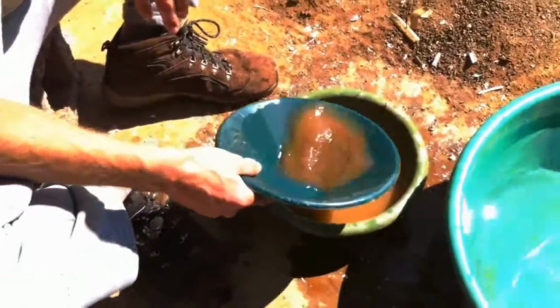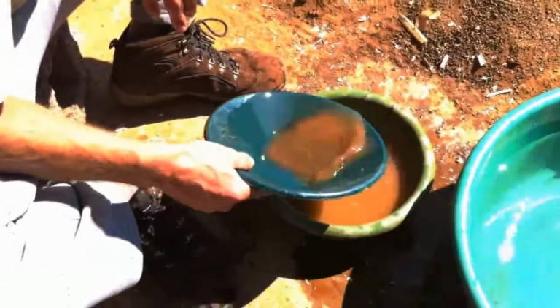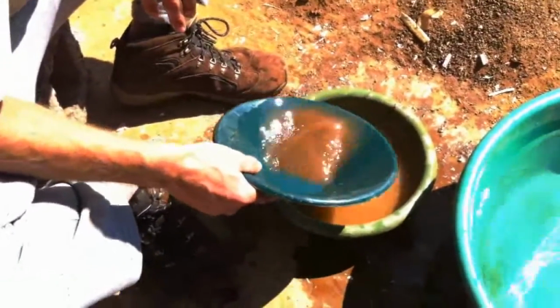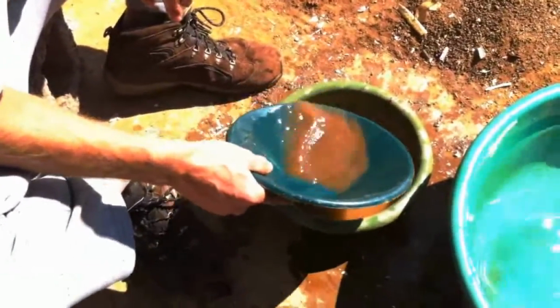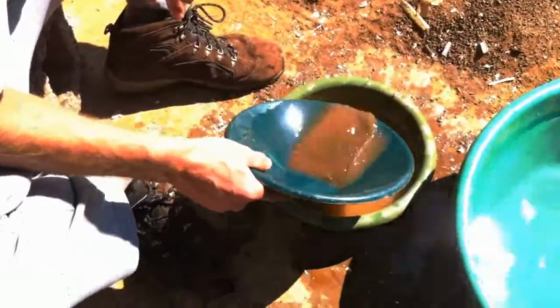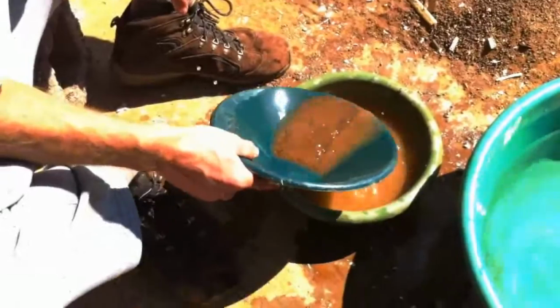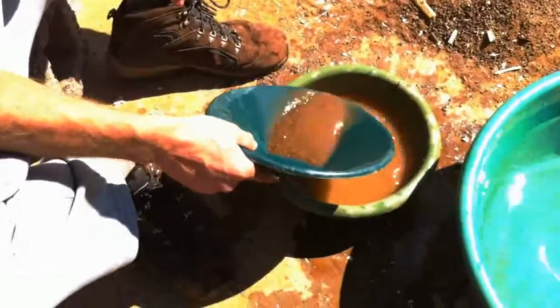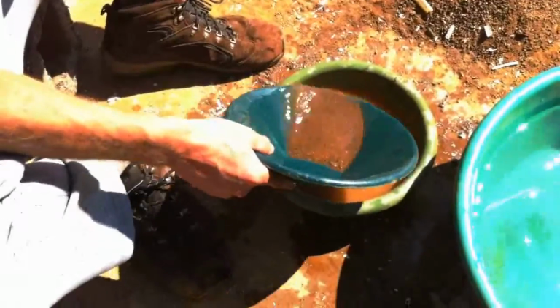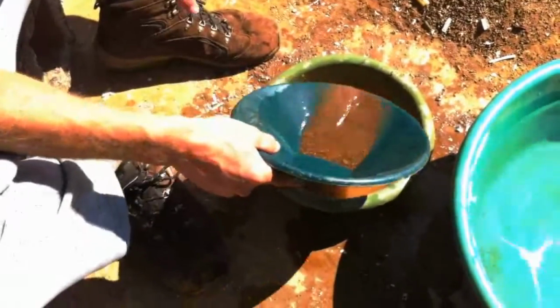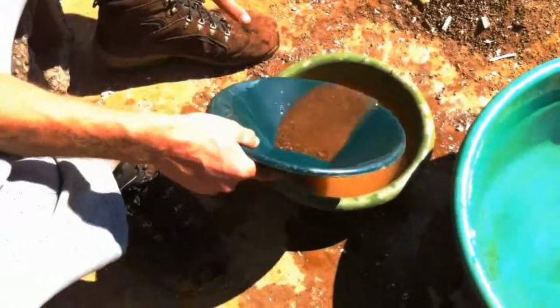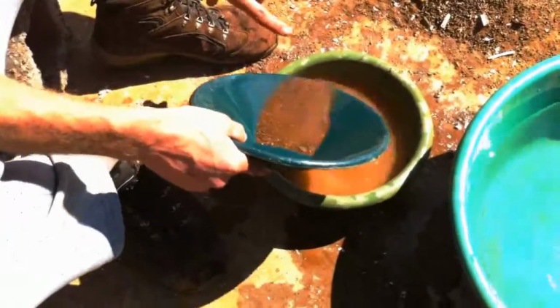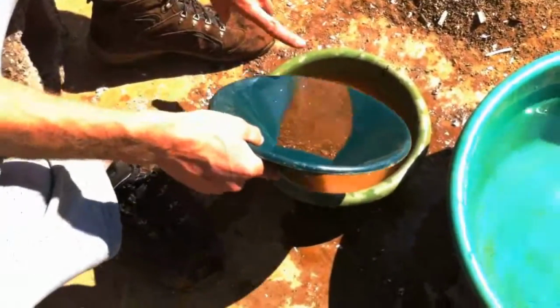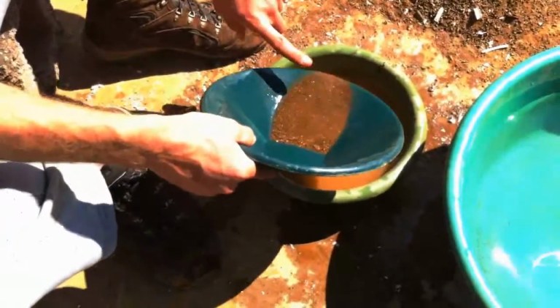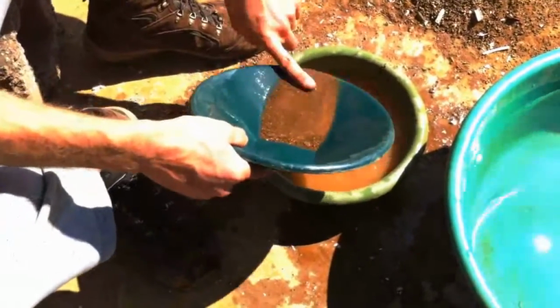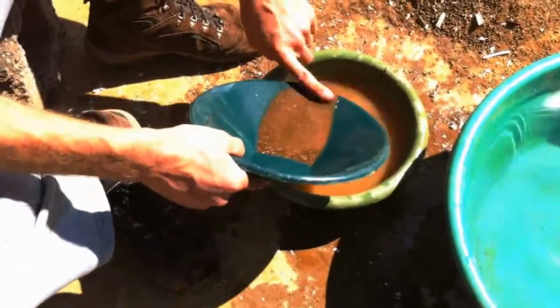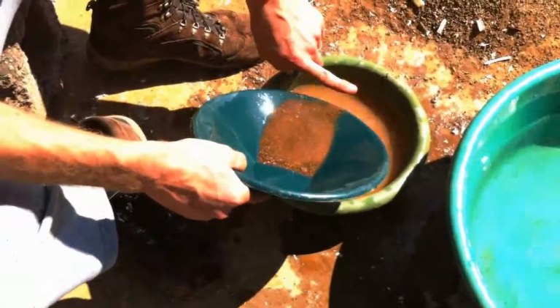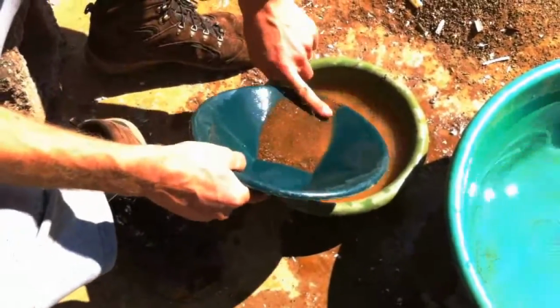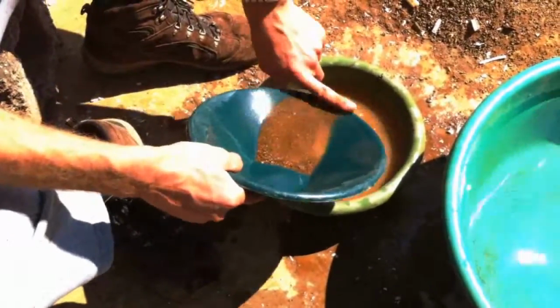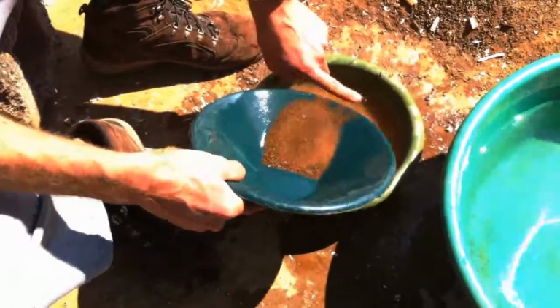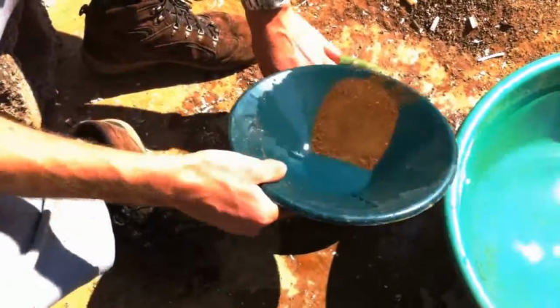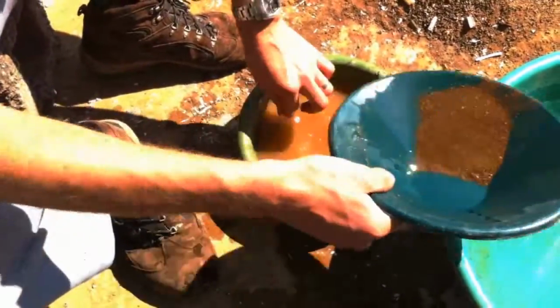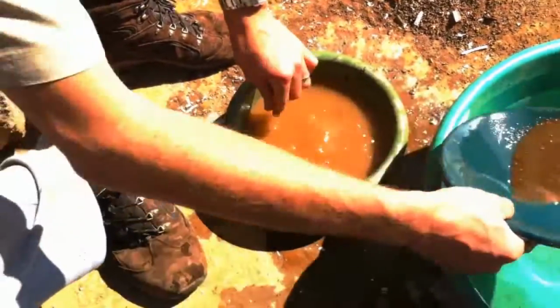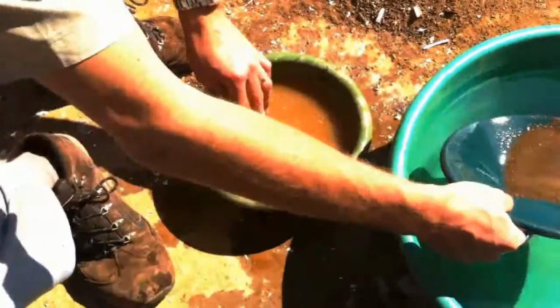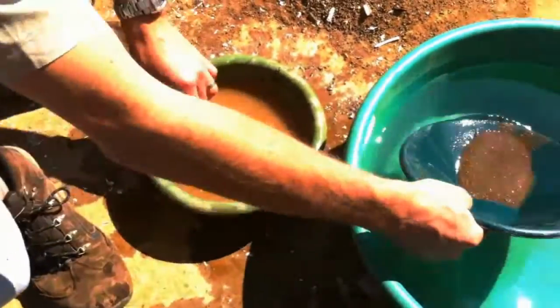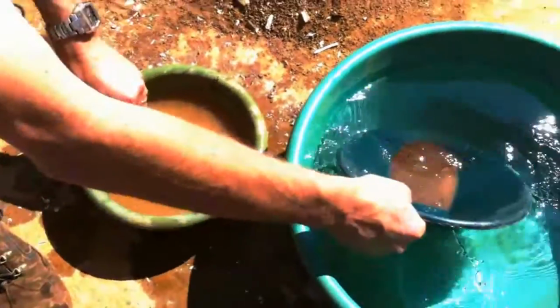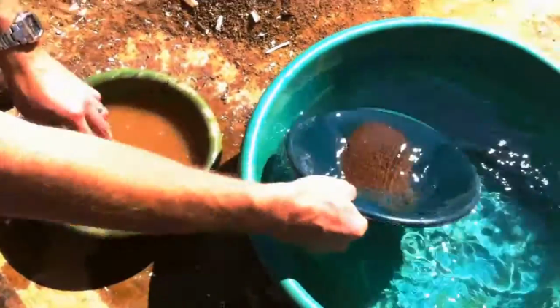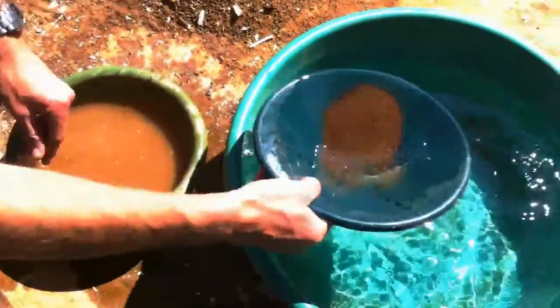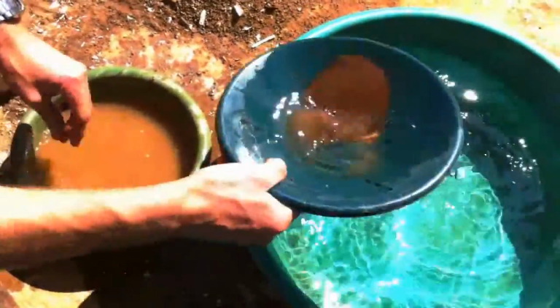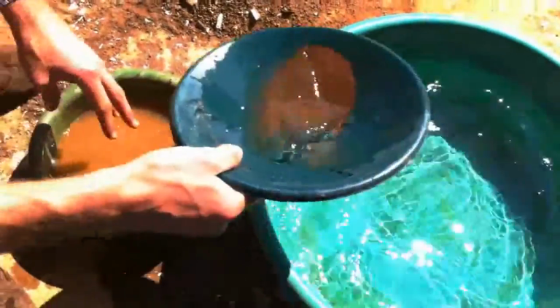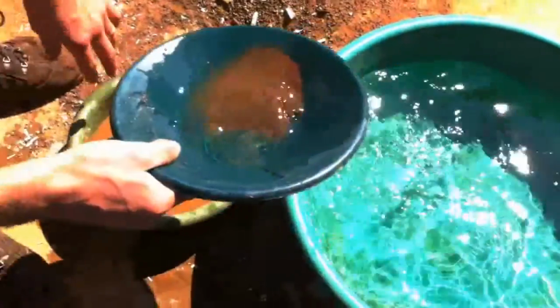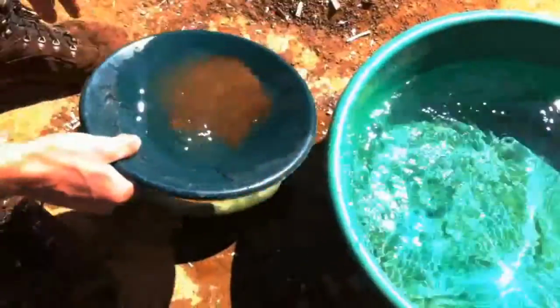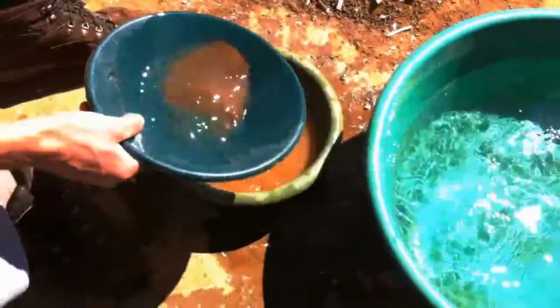The gold catcher concentrate is either run over a table, or can be panned, as shown.